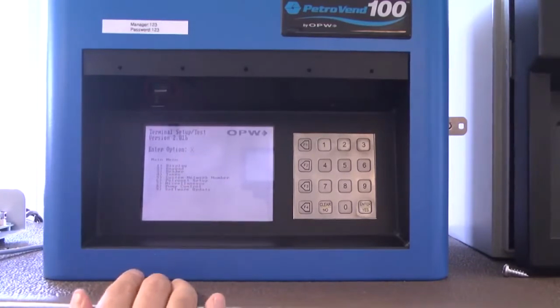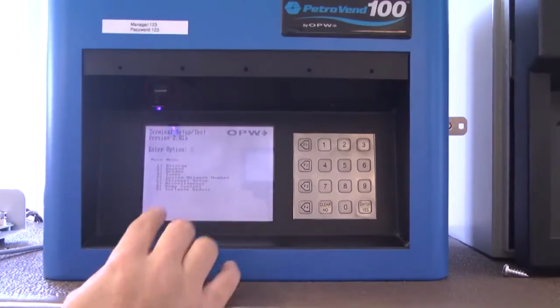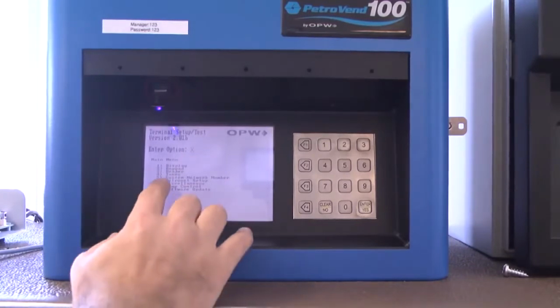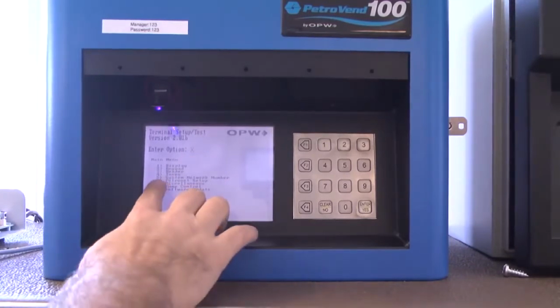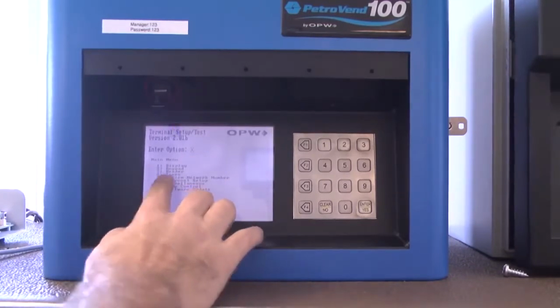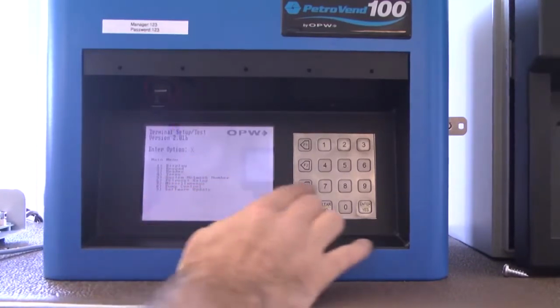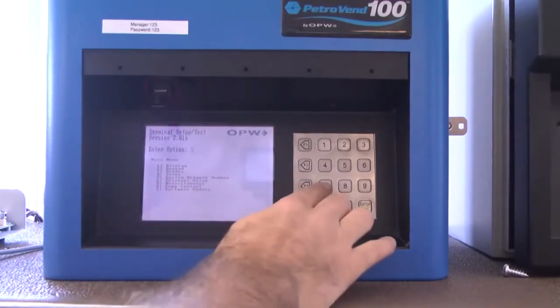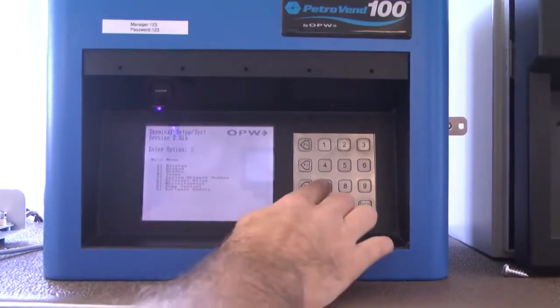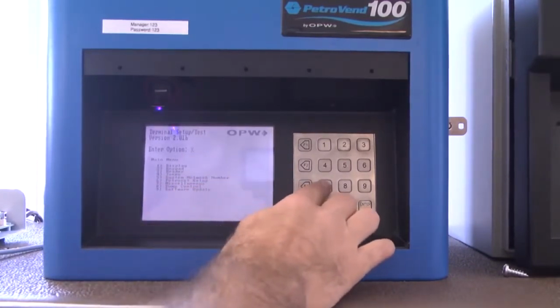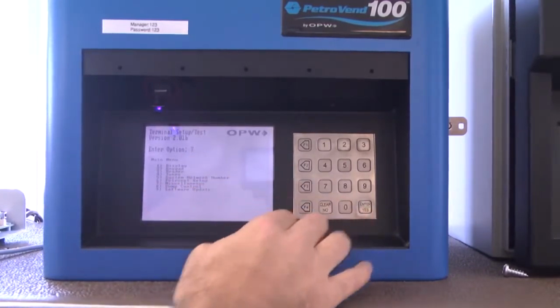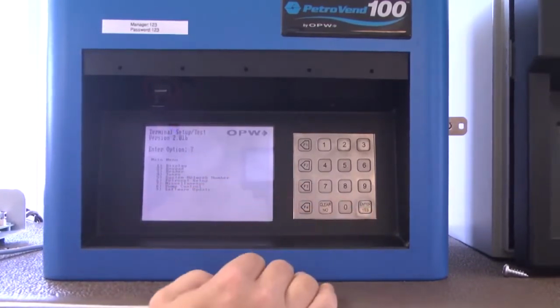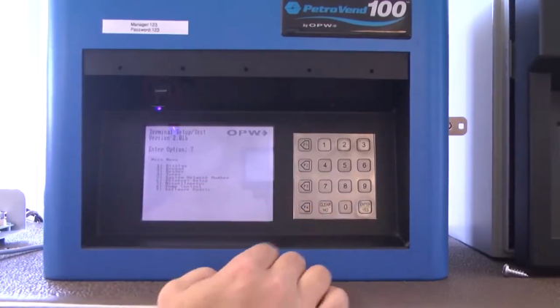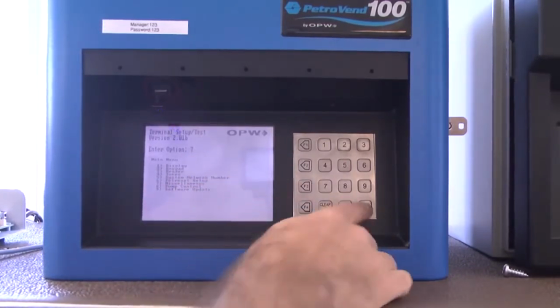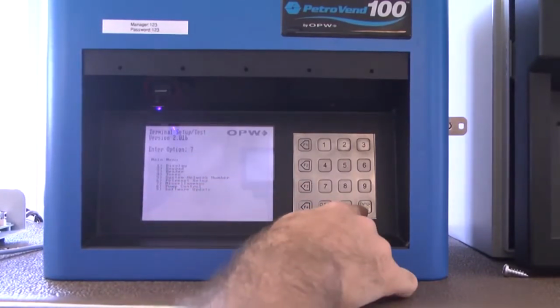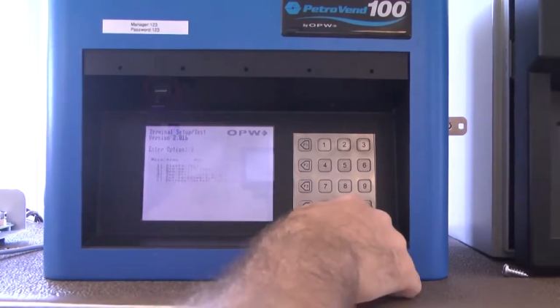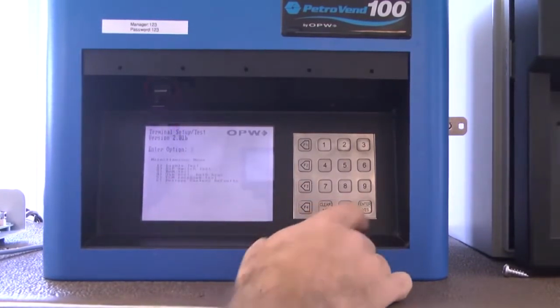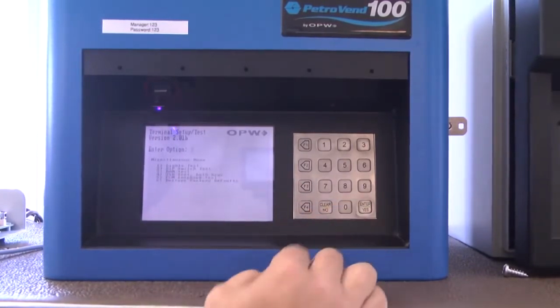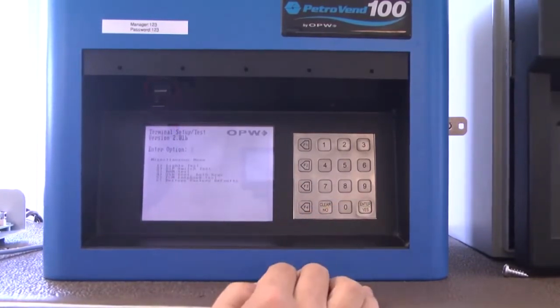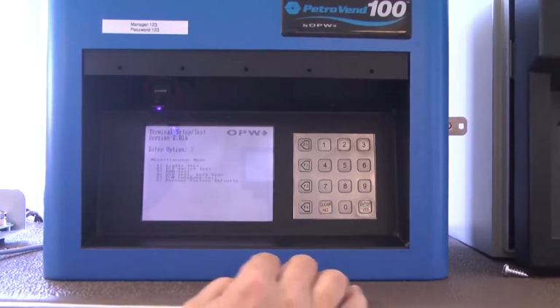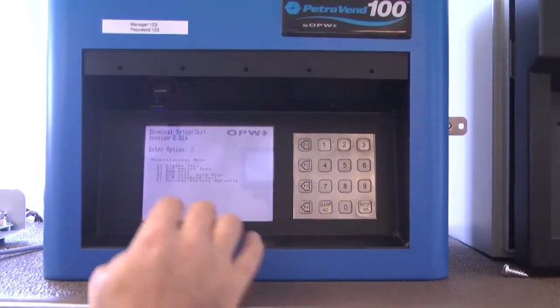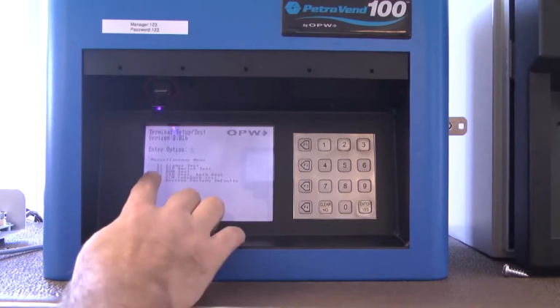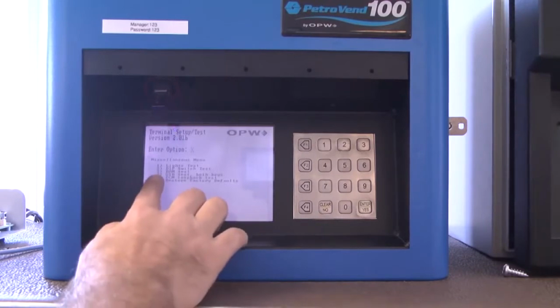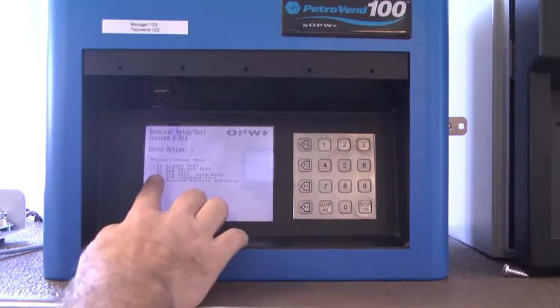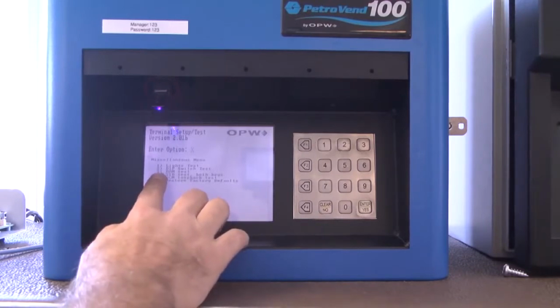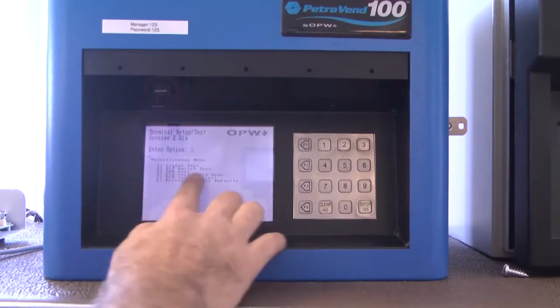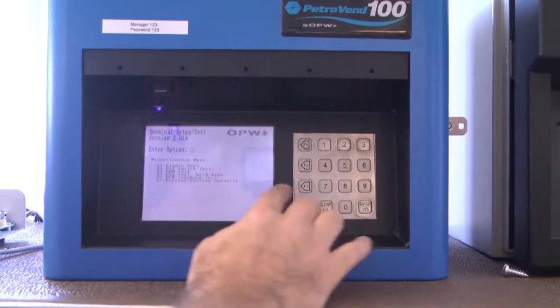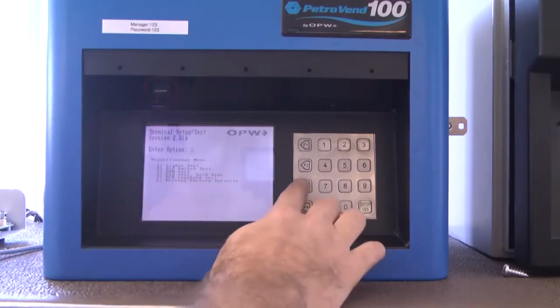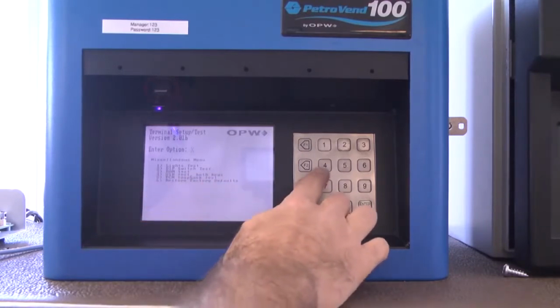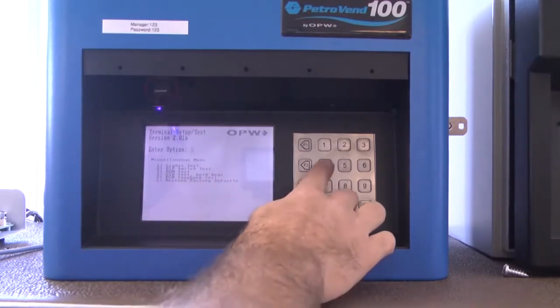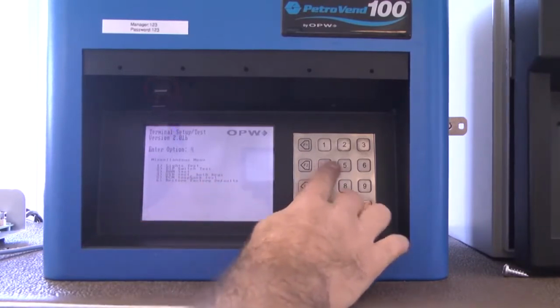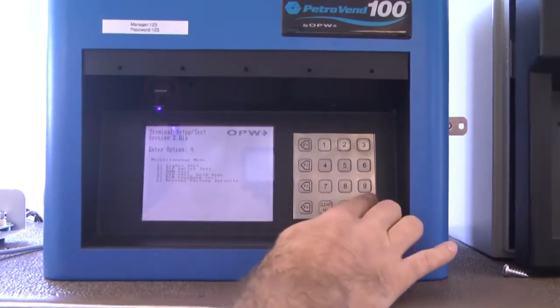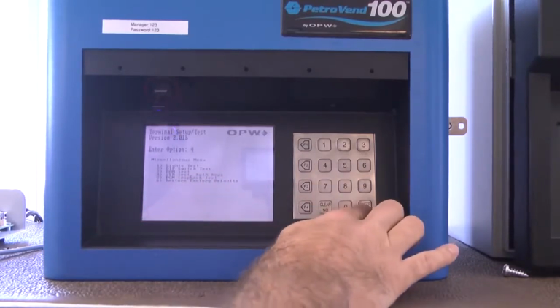Select option 7, which is miscellaneous, and press enter. Then select option 4, USB test, both keys, and press enter.